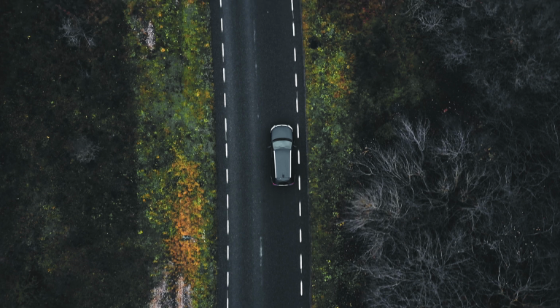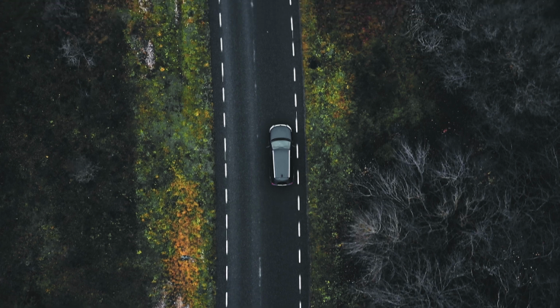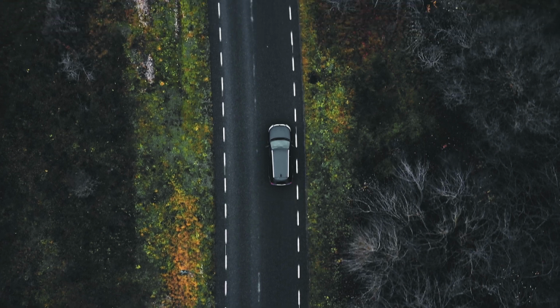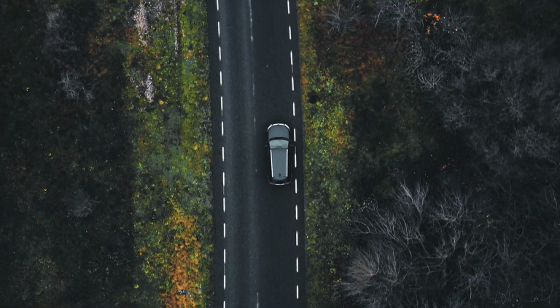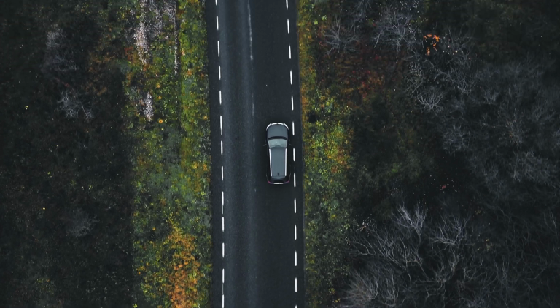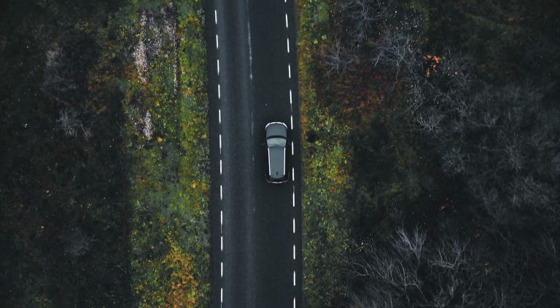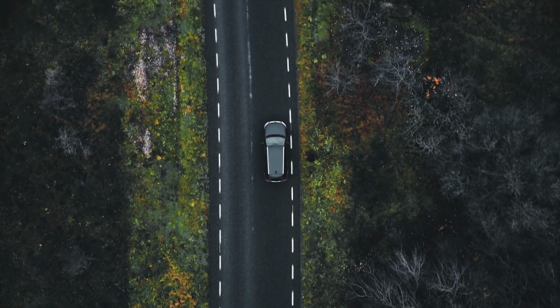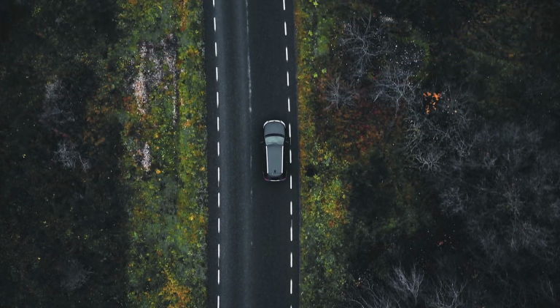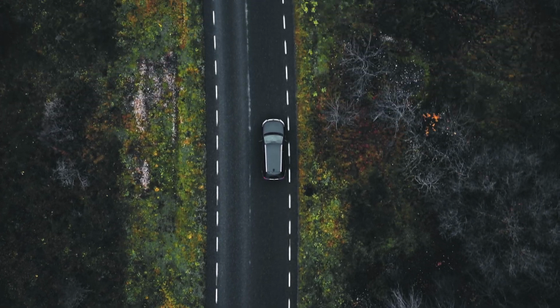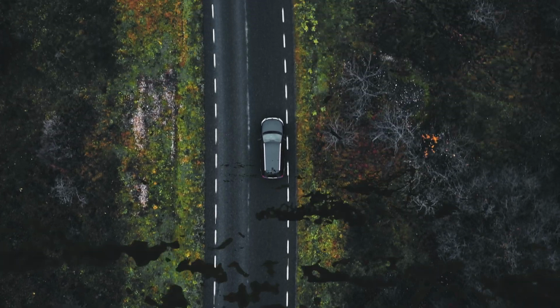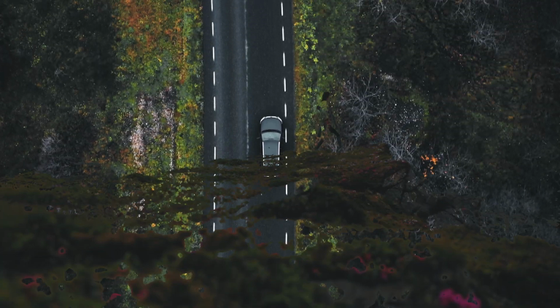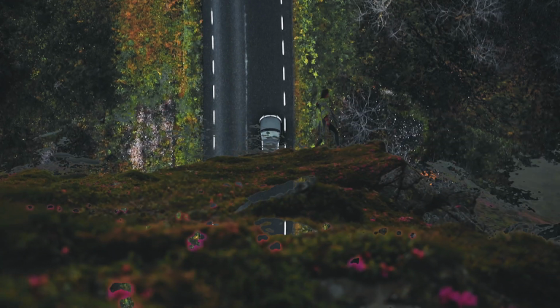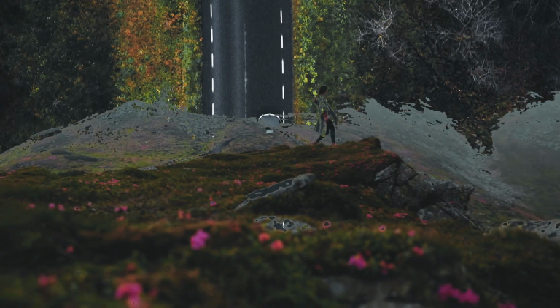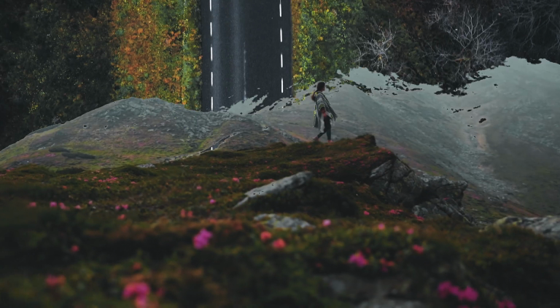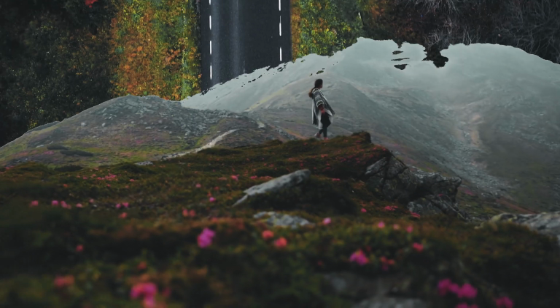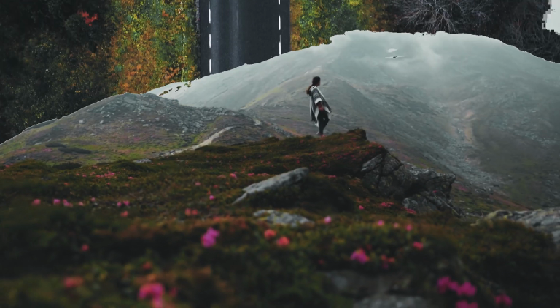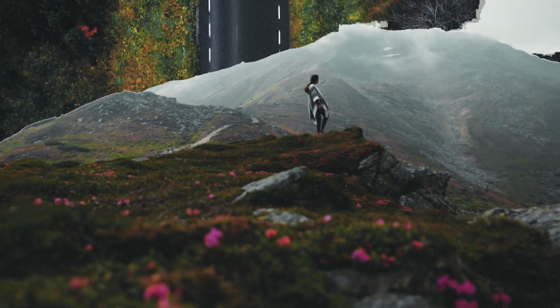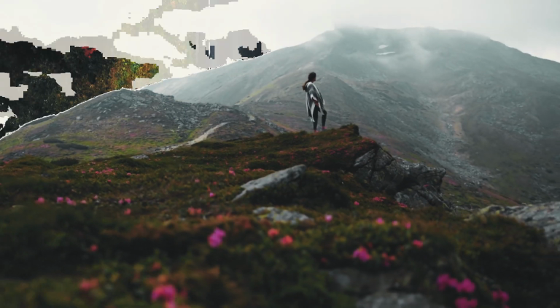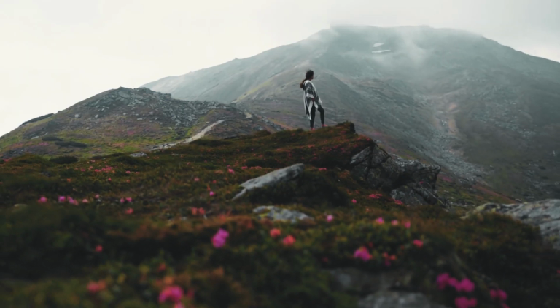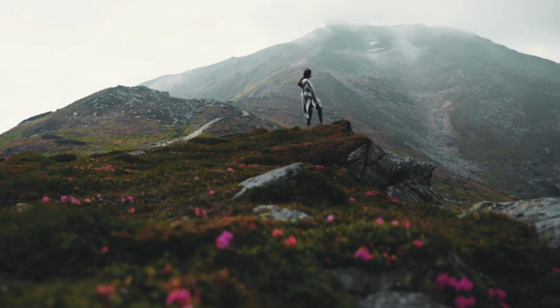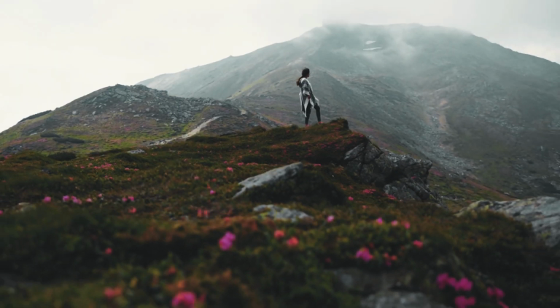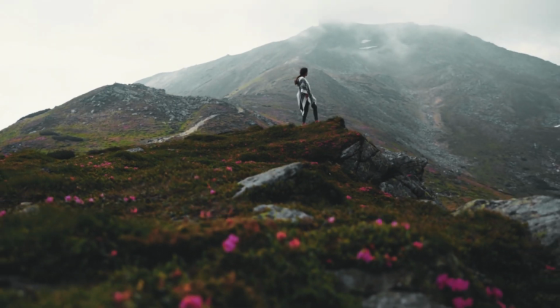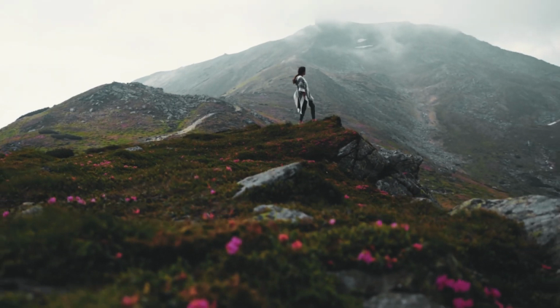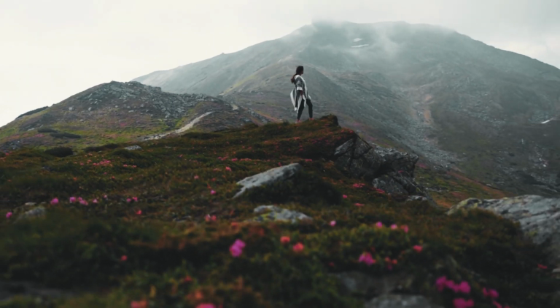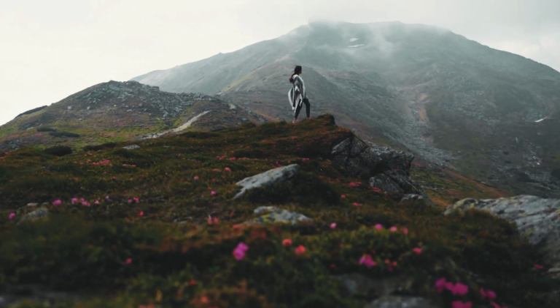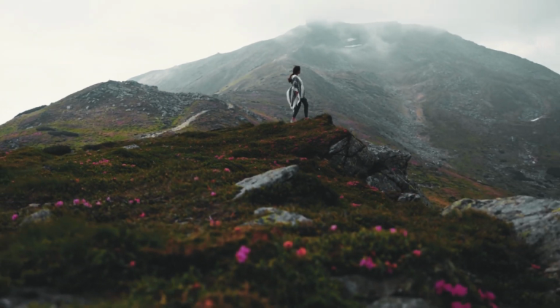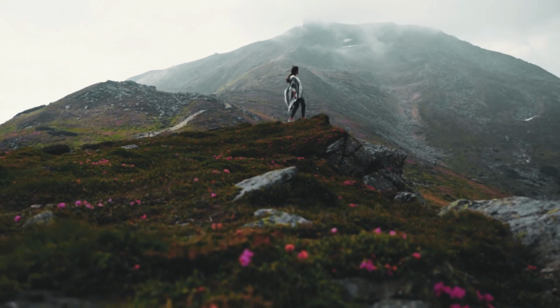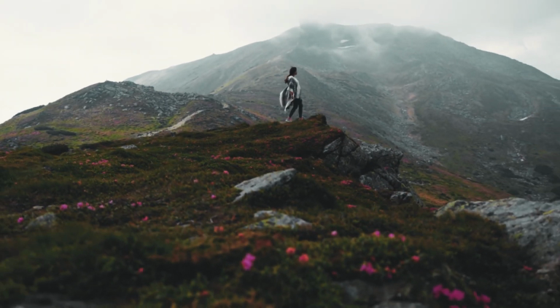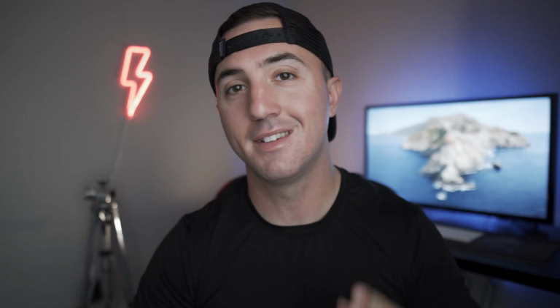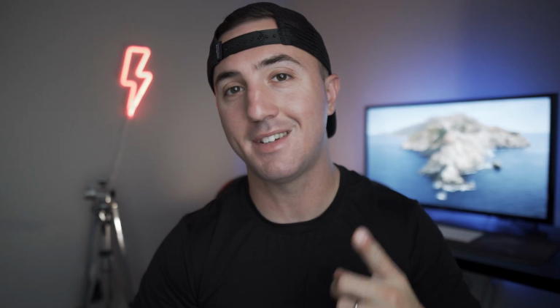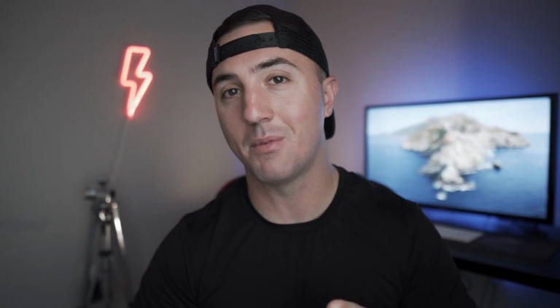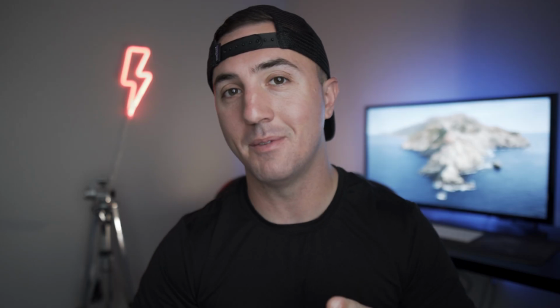In this video I'm going to show you how to do this luma fade effect in Premiere Pro 2020. Stick around.